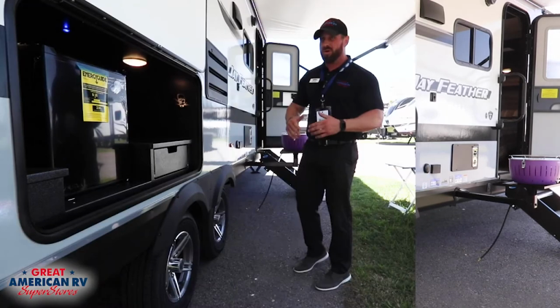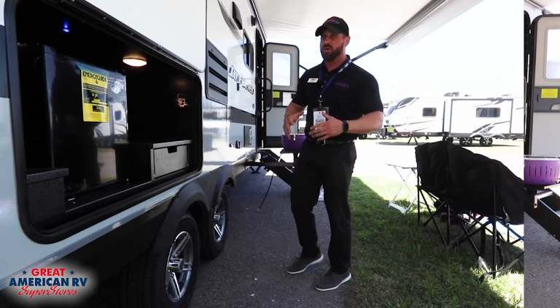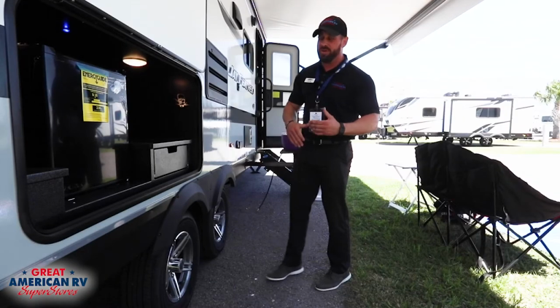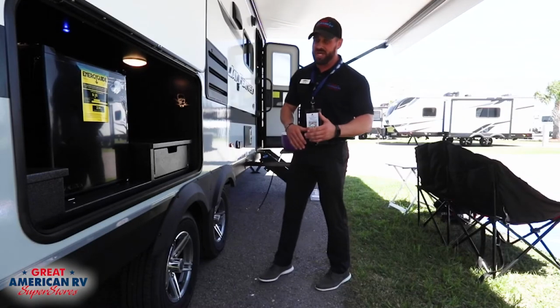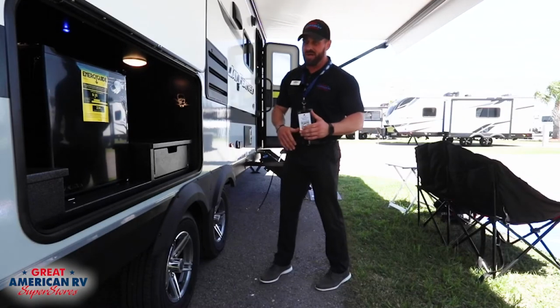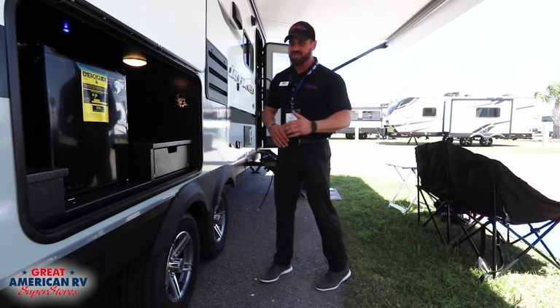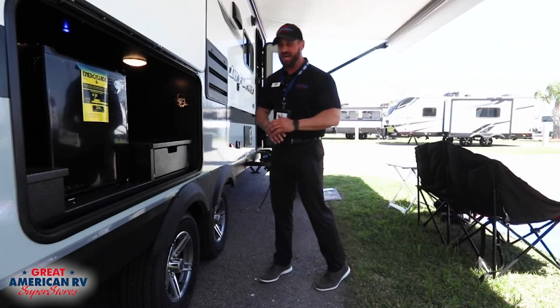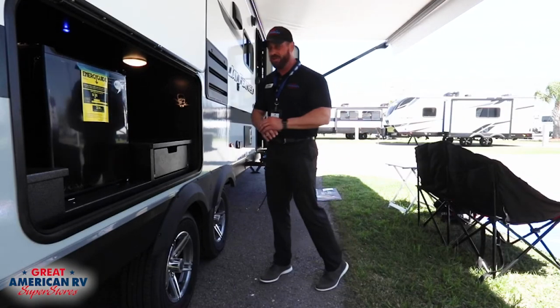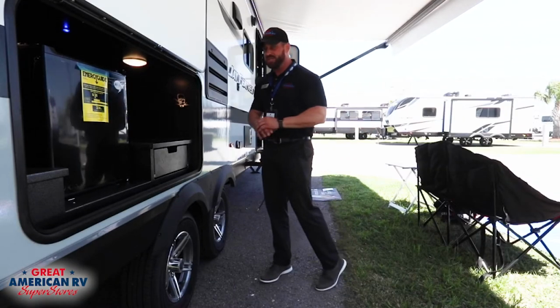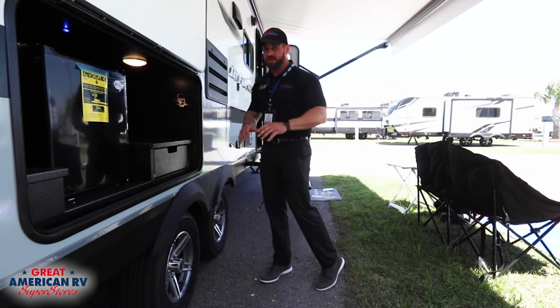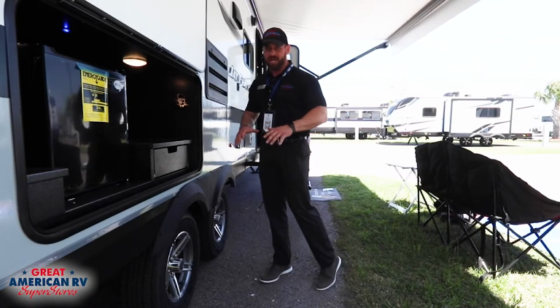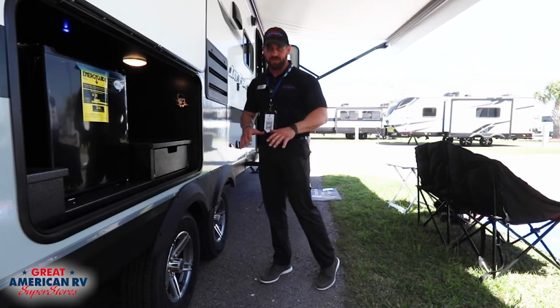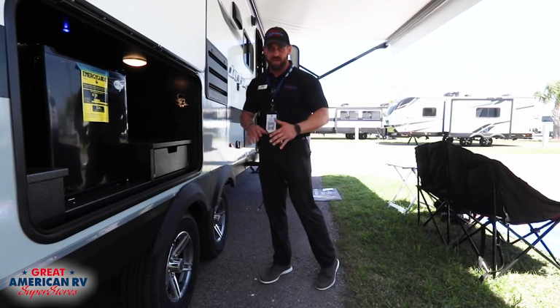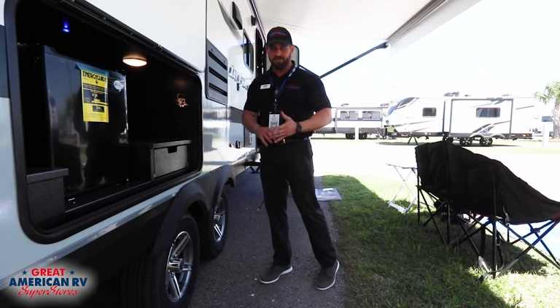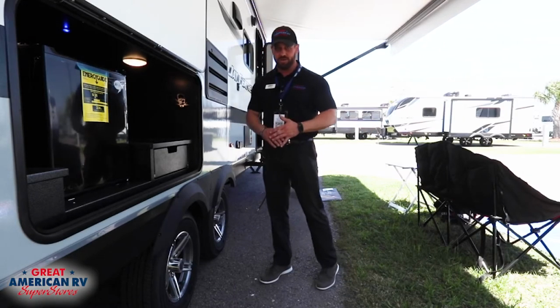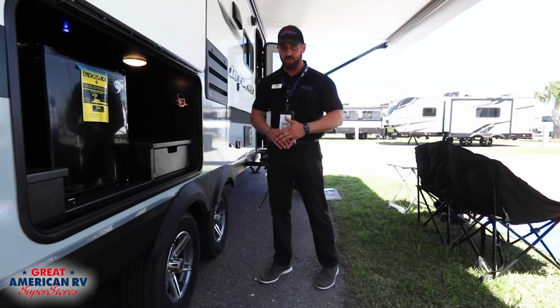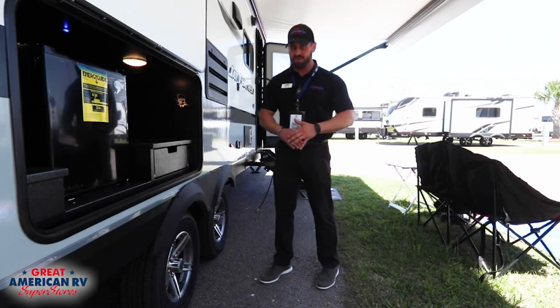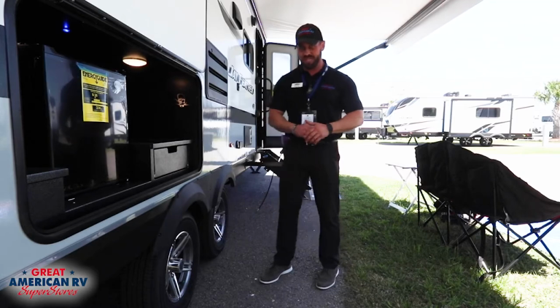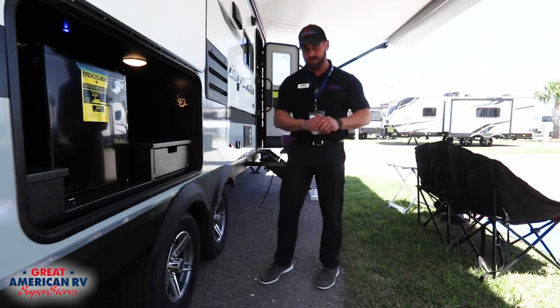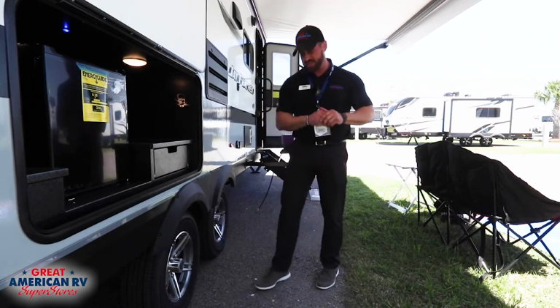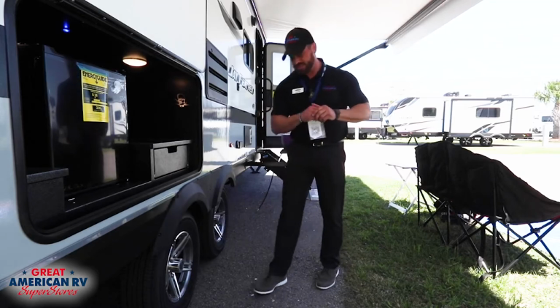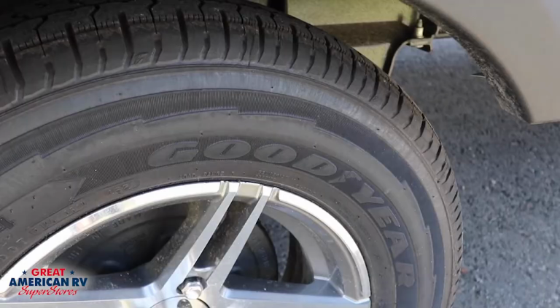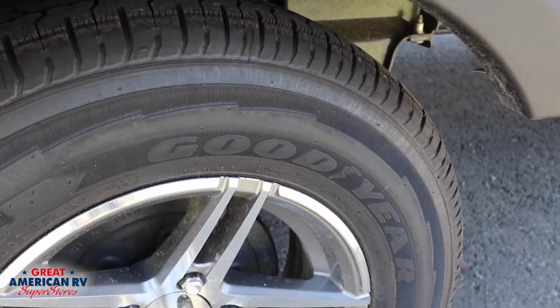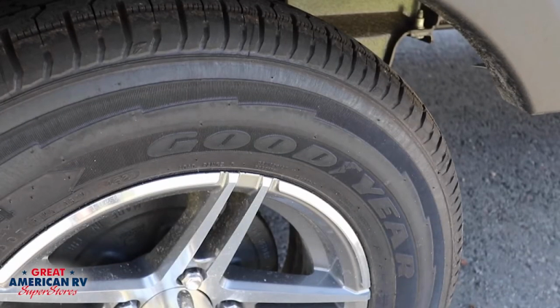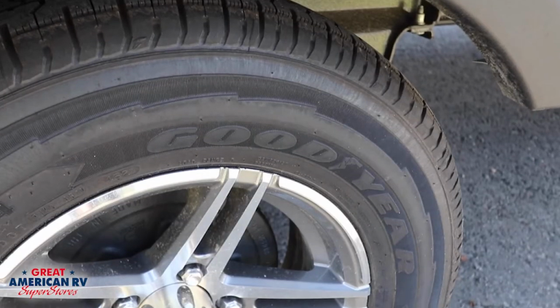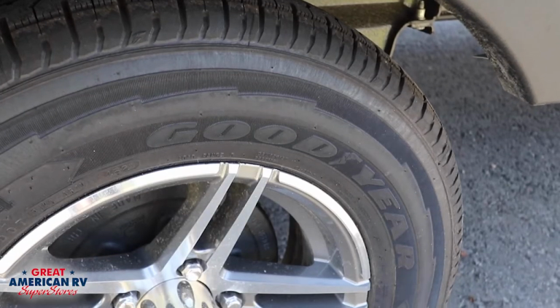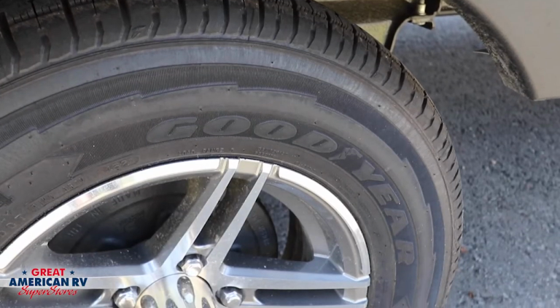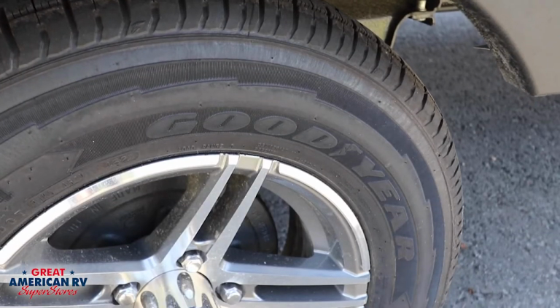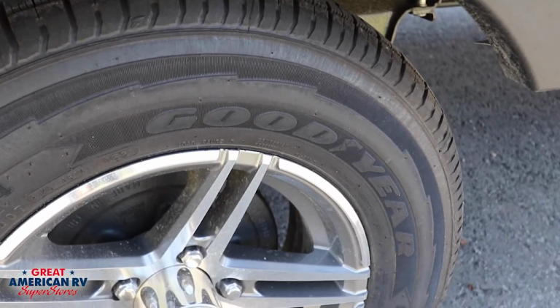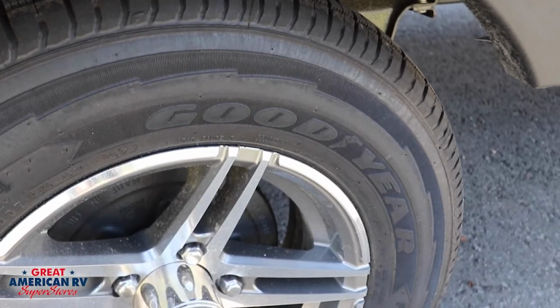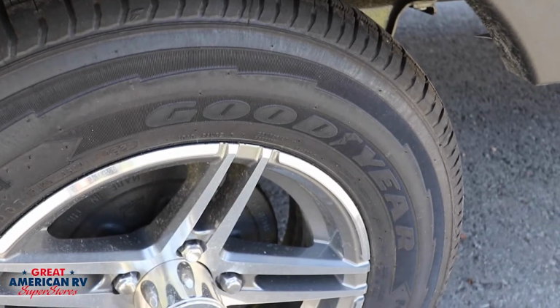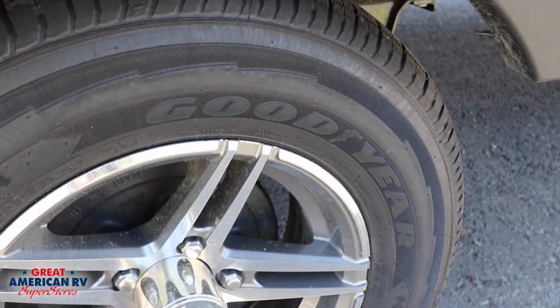One cool thing with Jayco is every Jayco travel trailer and fifth wheel will come standard with Goodyear Endurance tires, with six-year warranties.